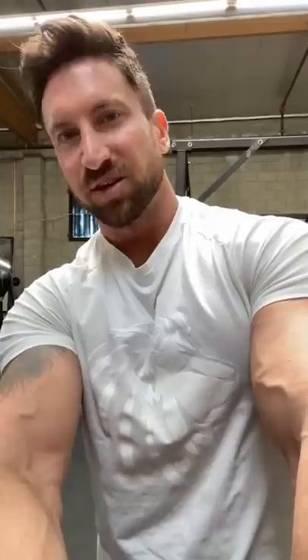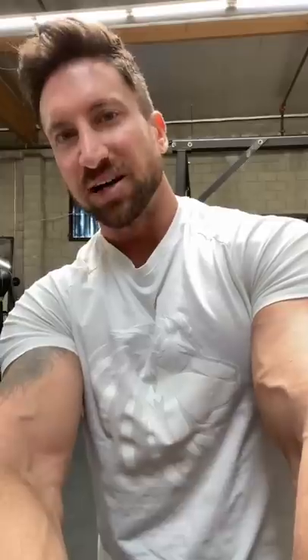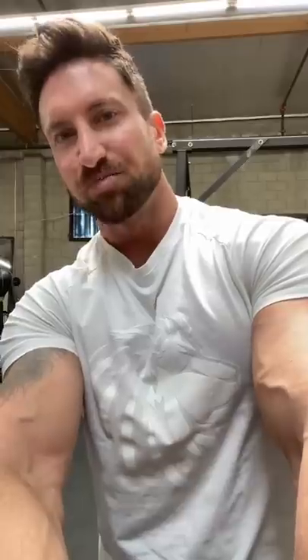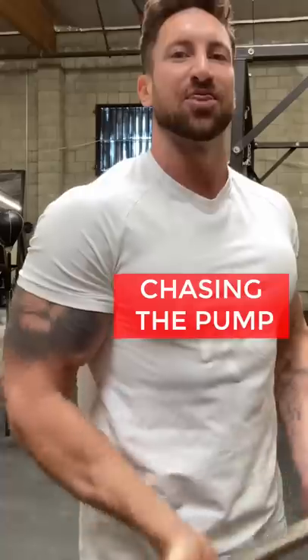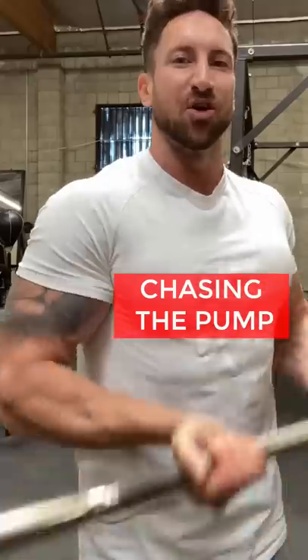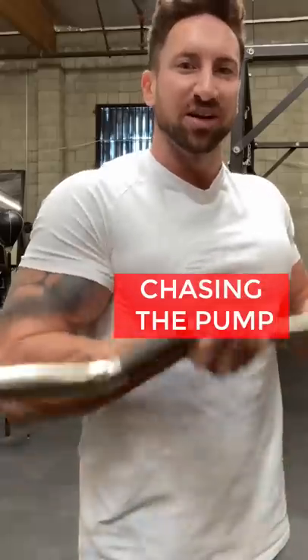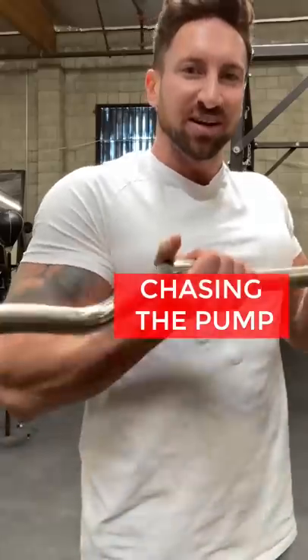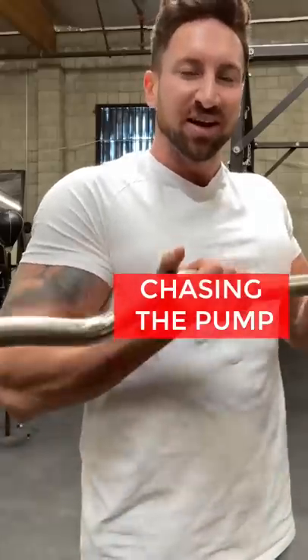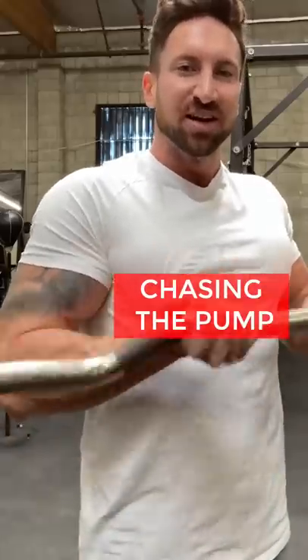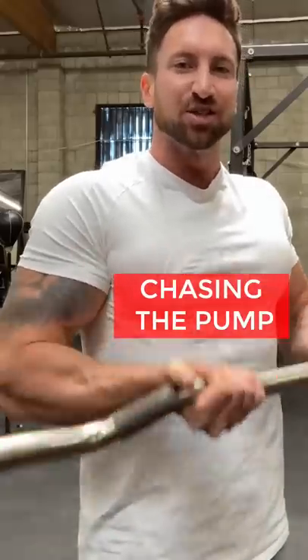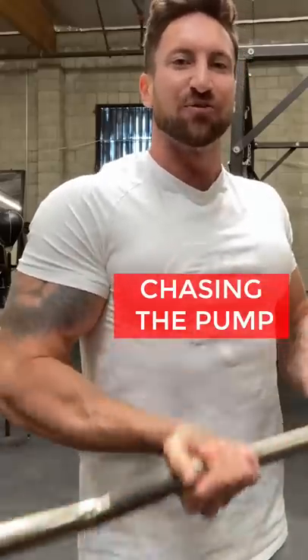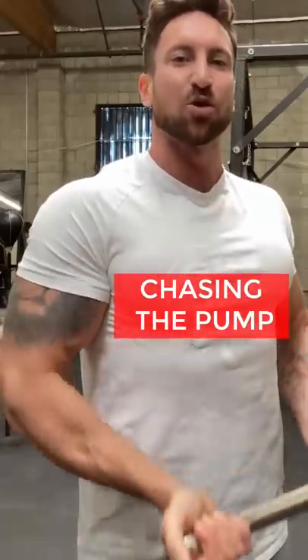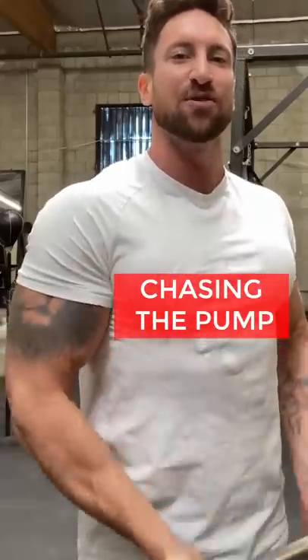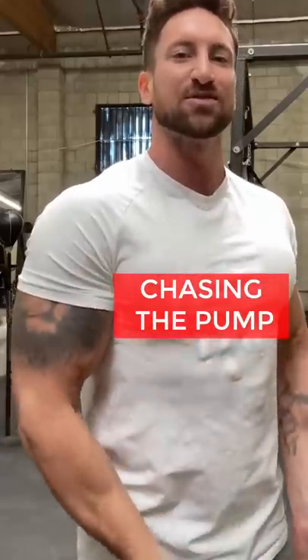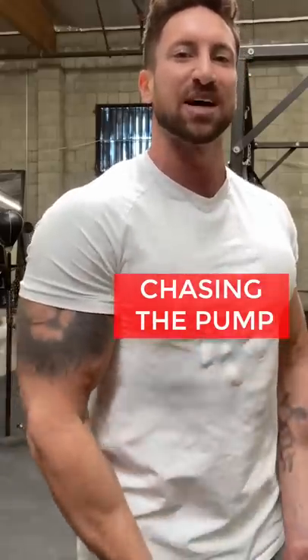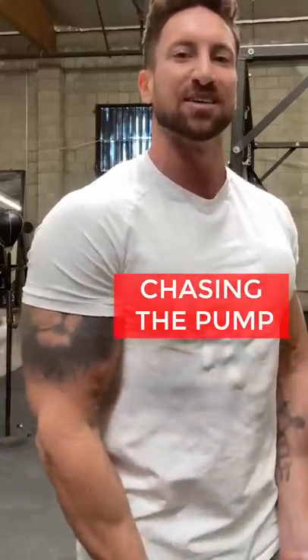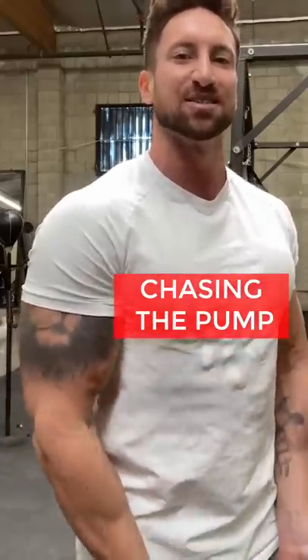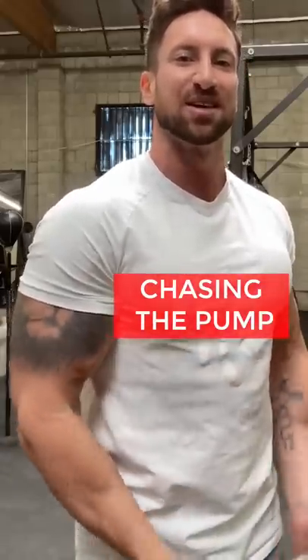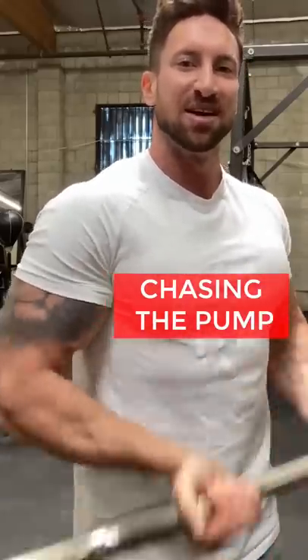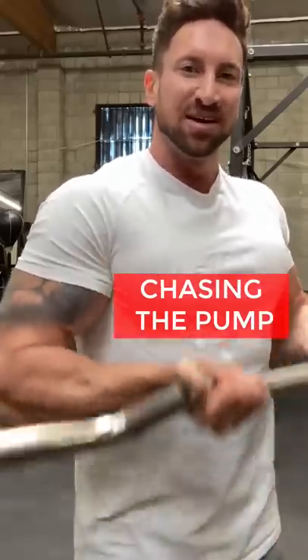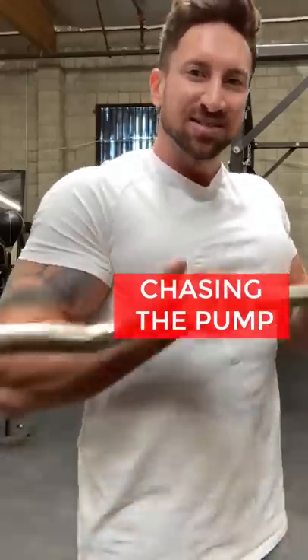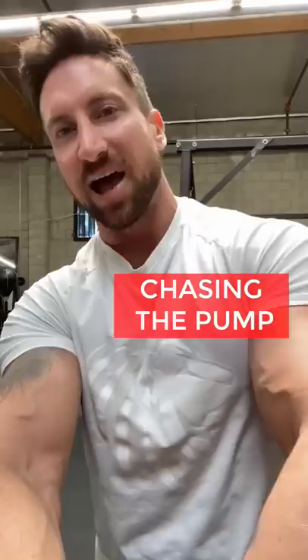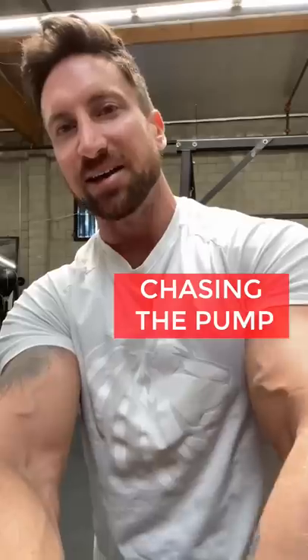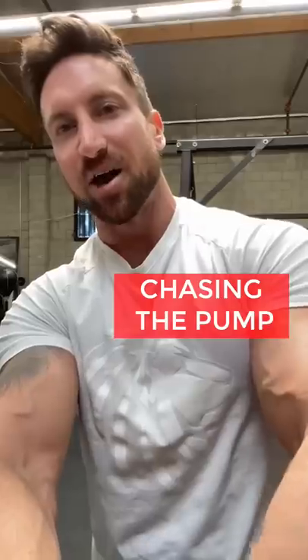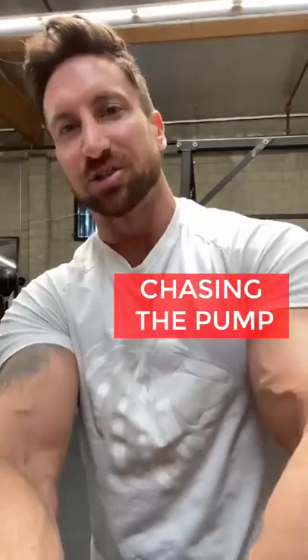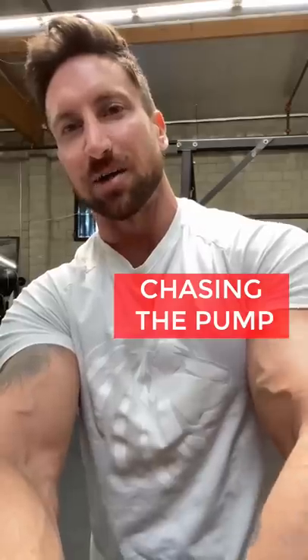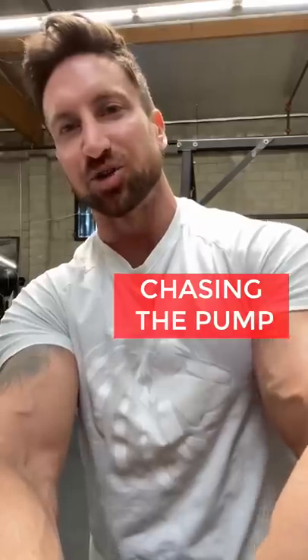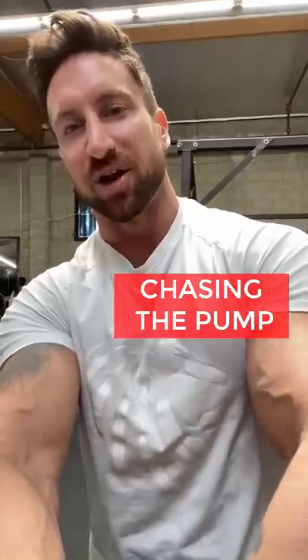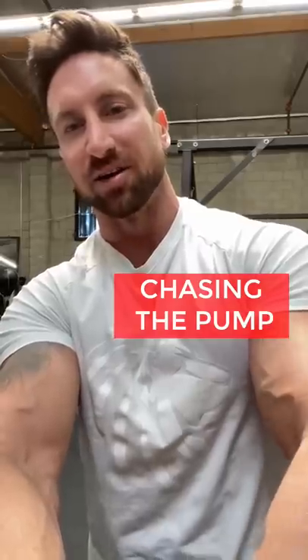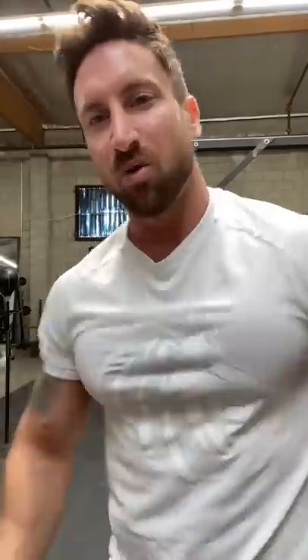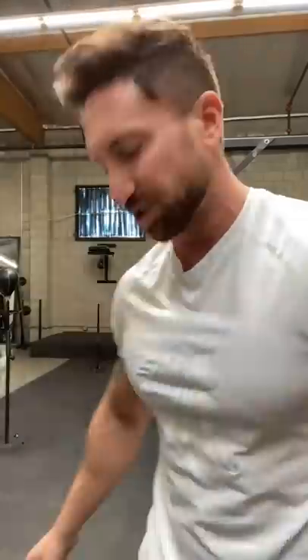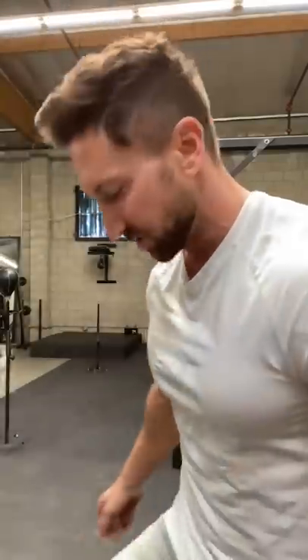Guys, pump training will grow your arms faster than any other type of training. Watch this.